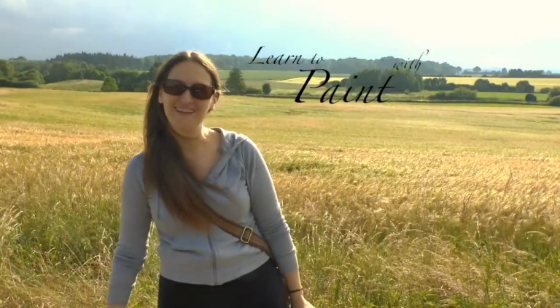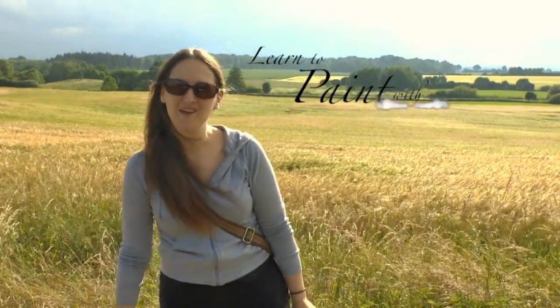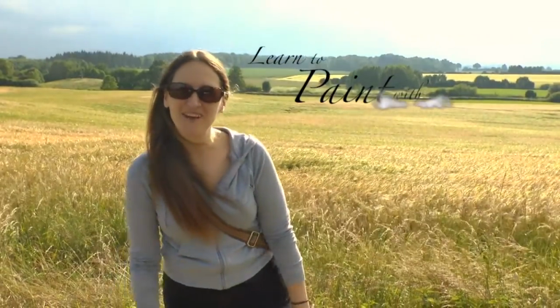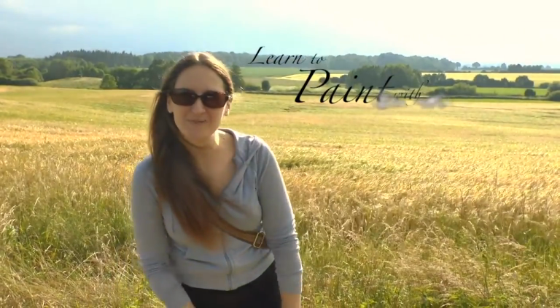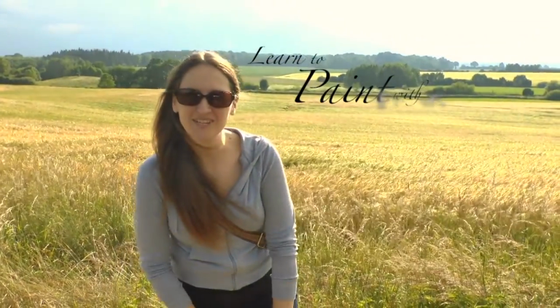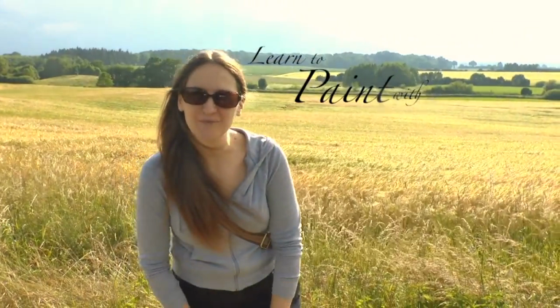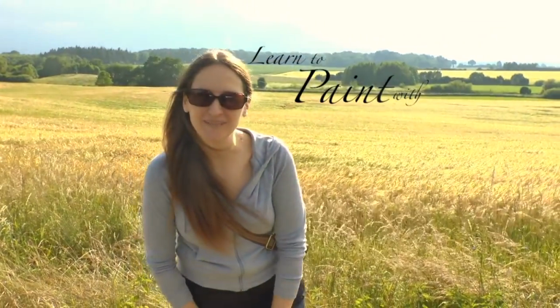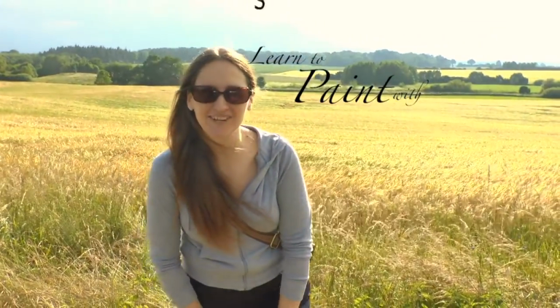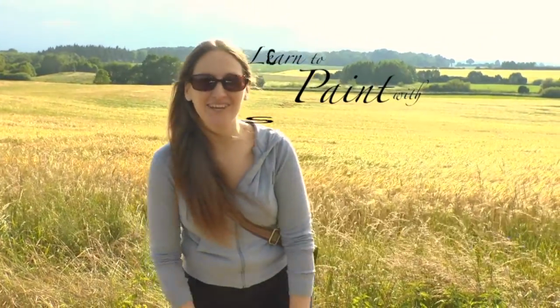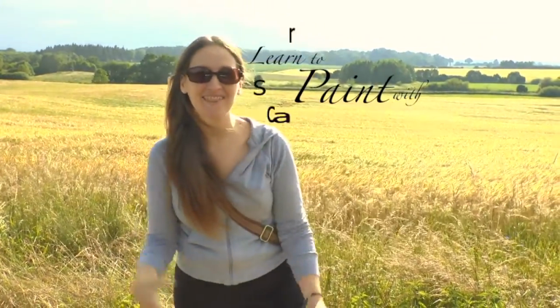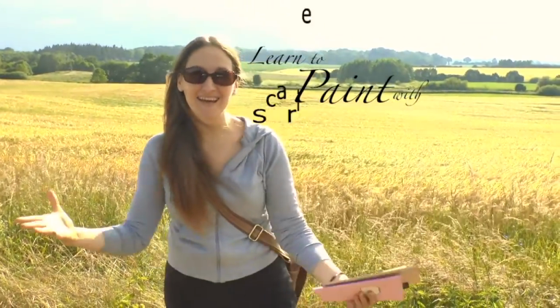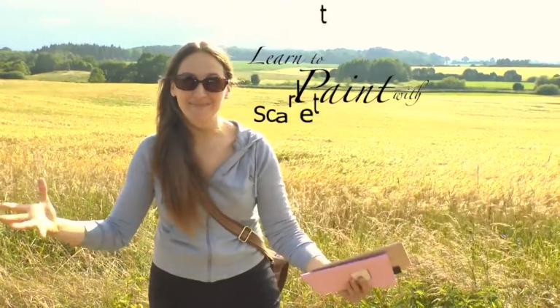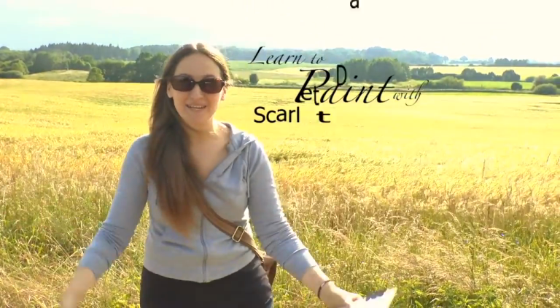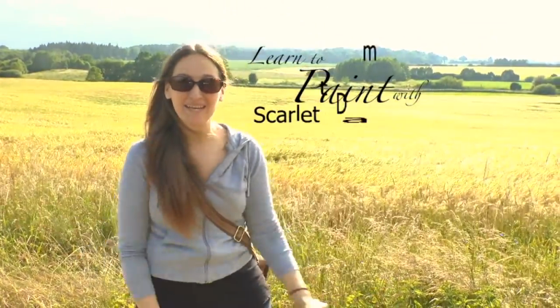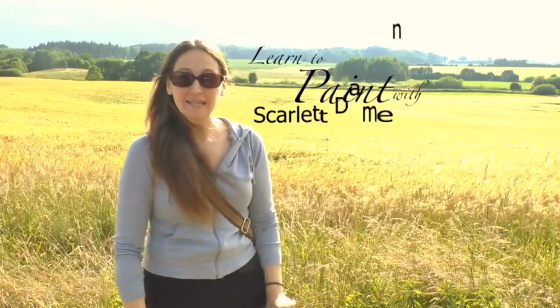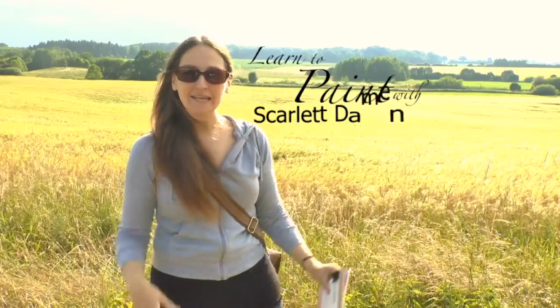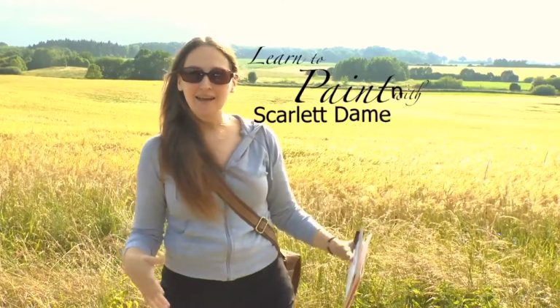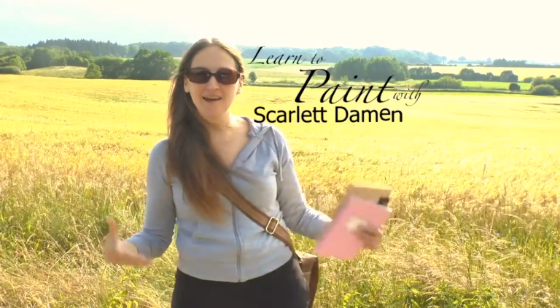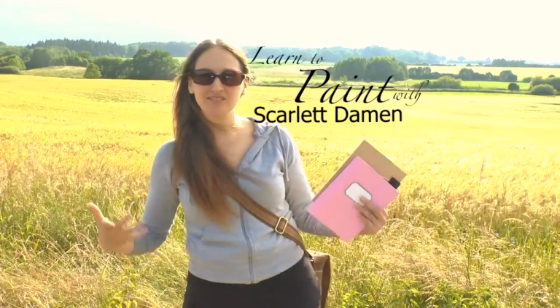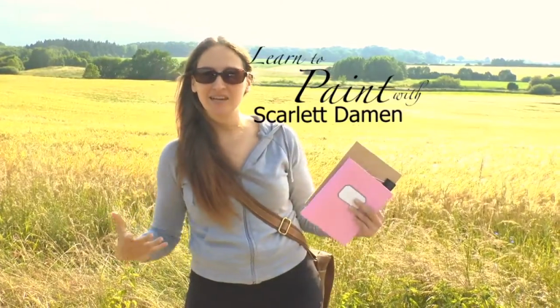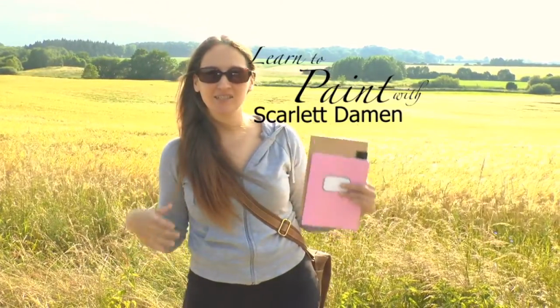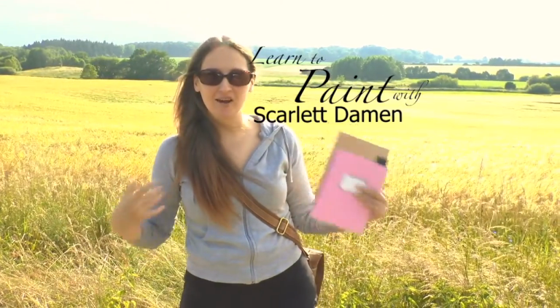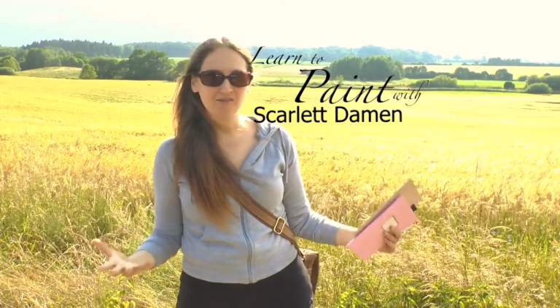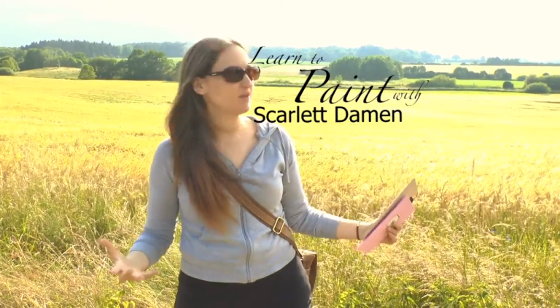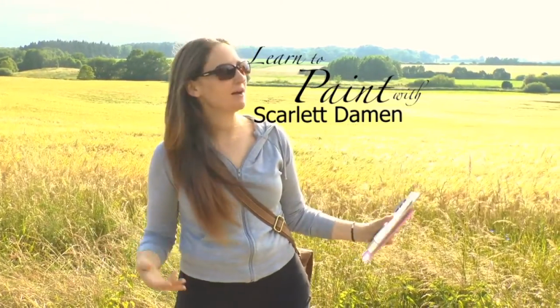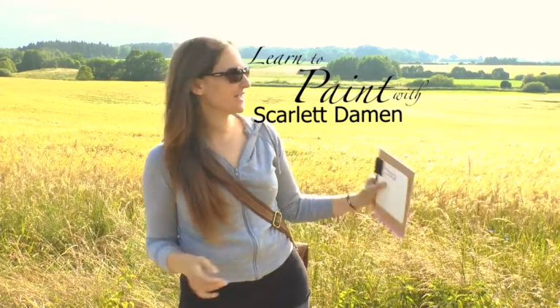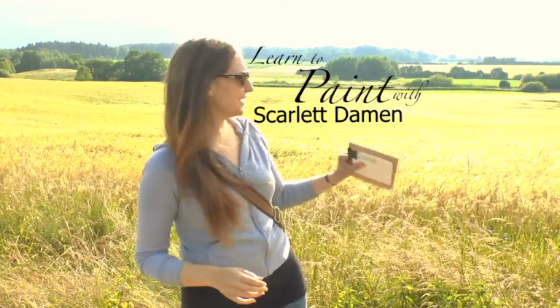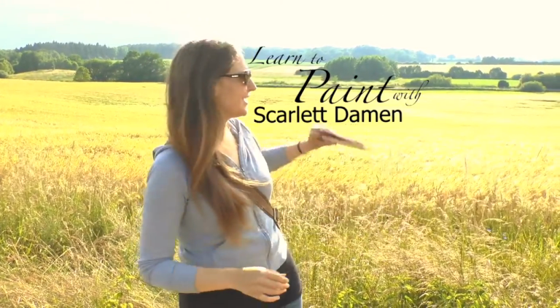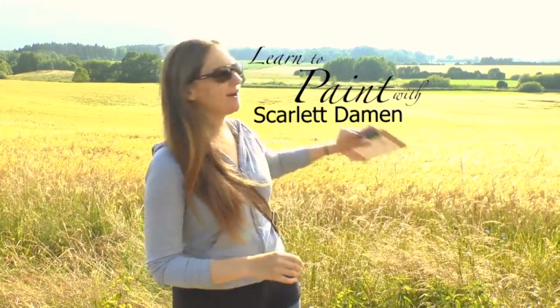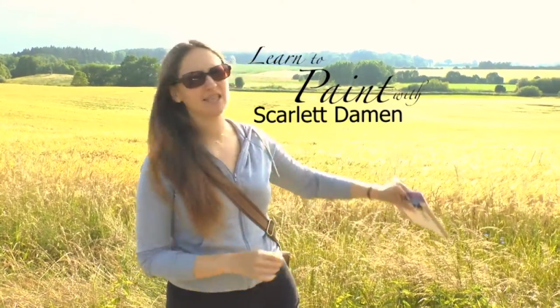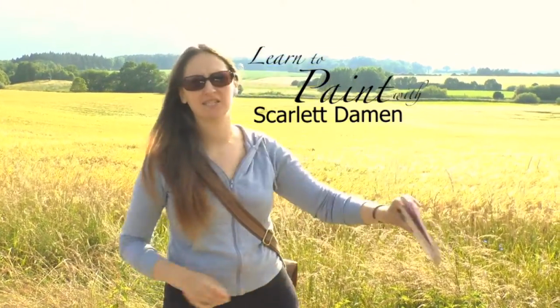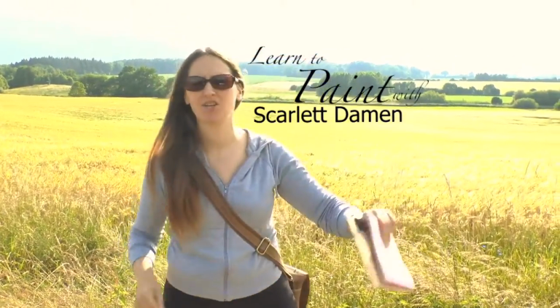Hello! Welcome to Learn to Paint with Scarlett — that's me! Today I have decided to go out and about and get out of the studio.